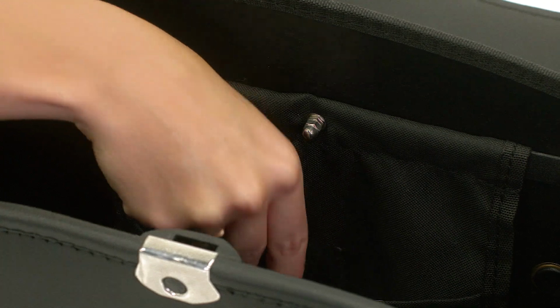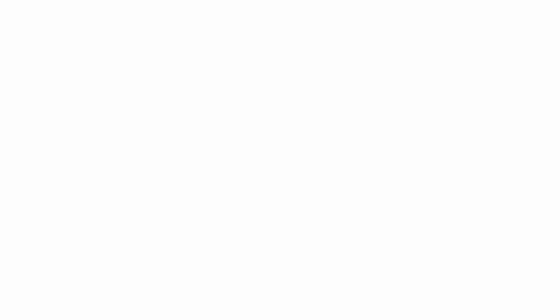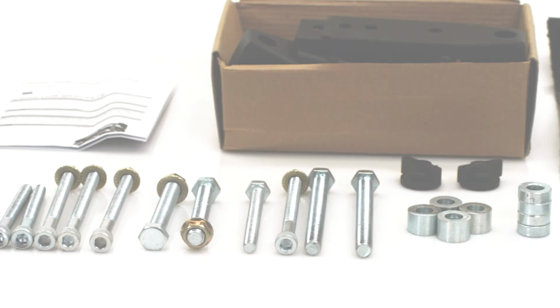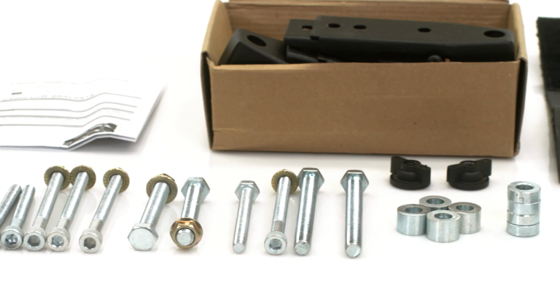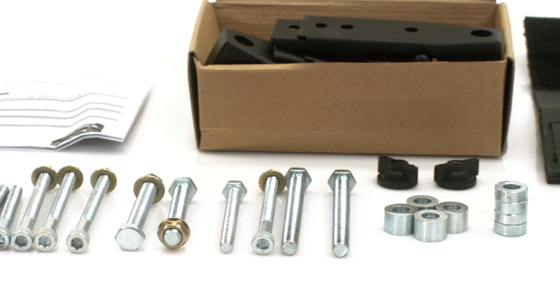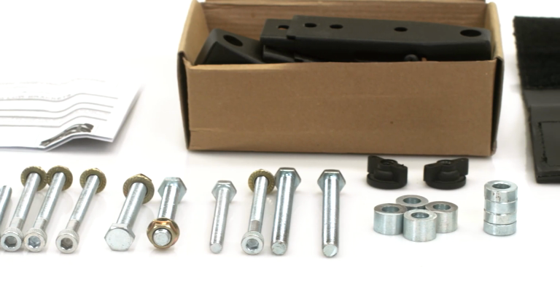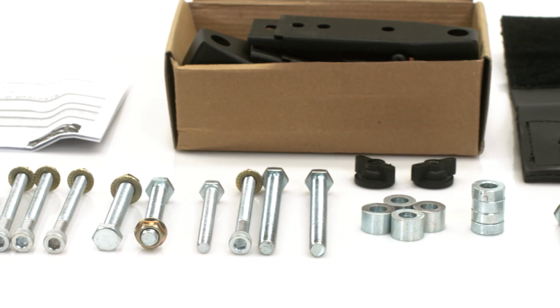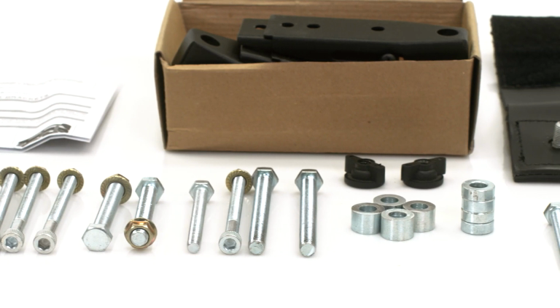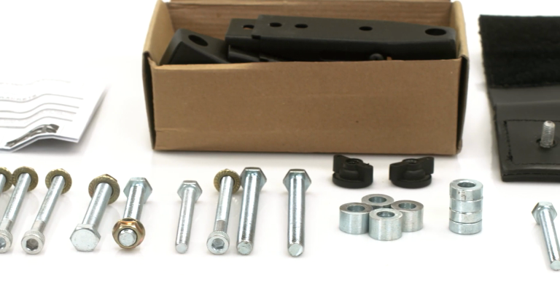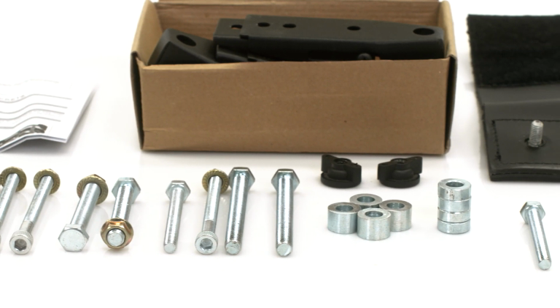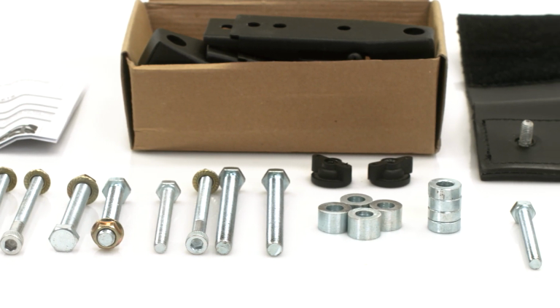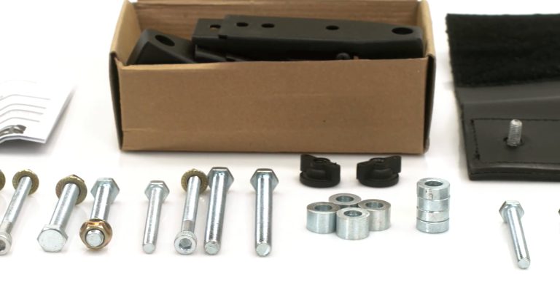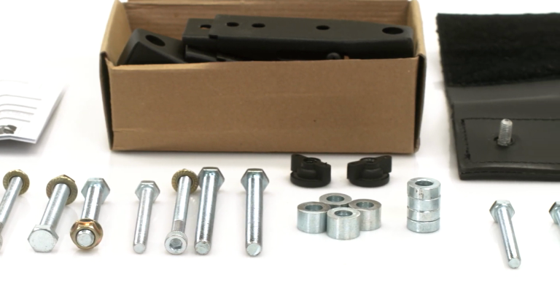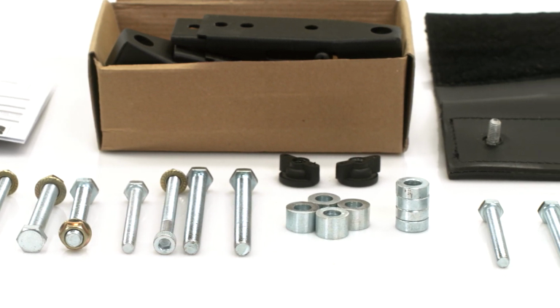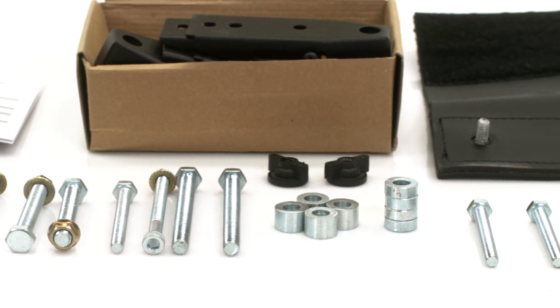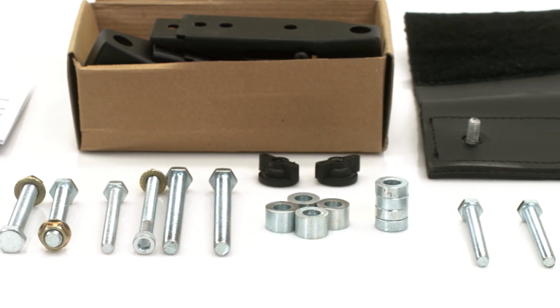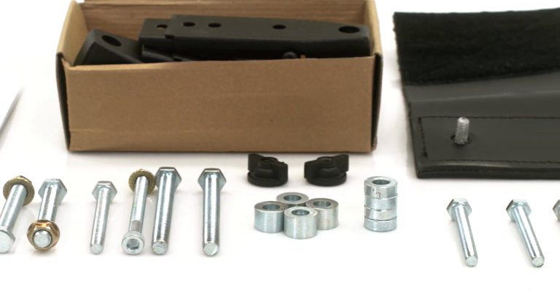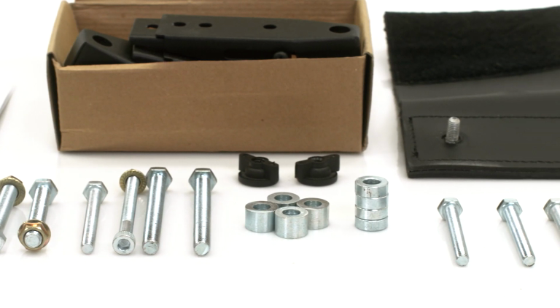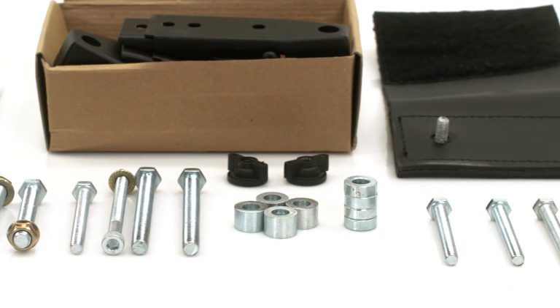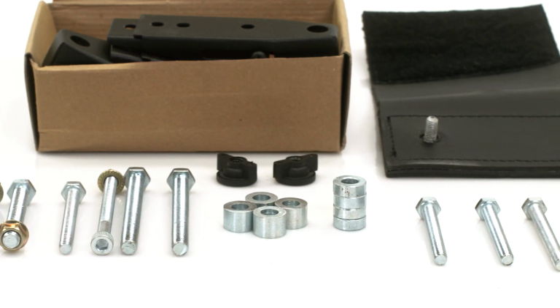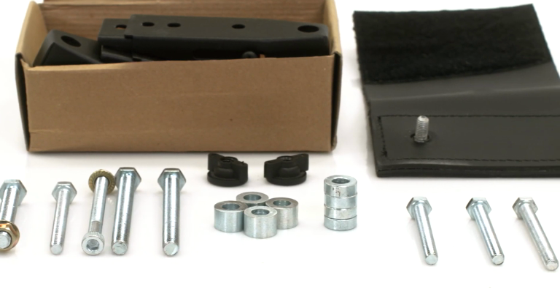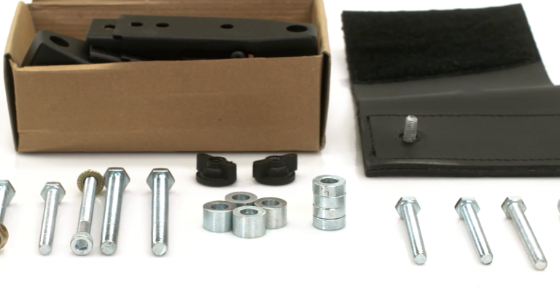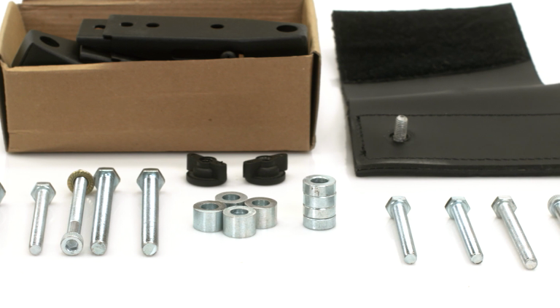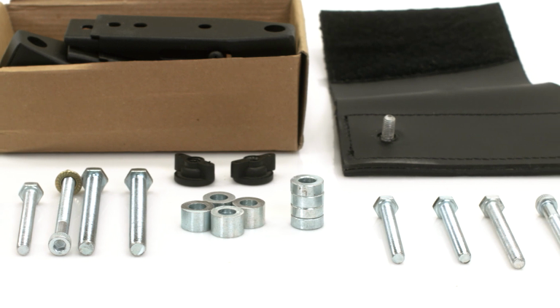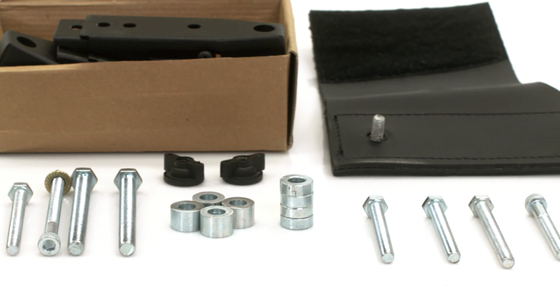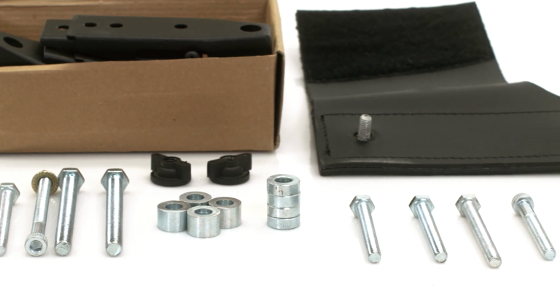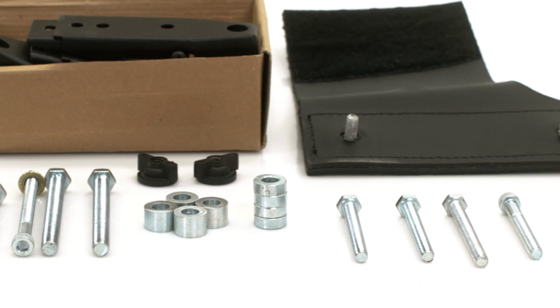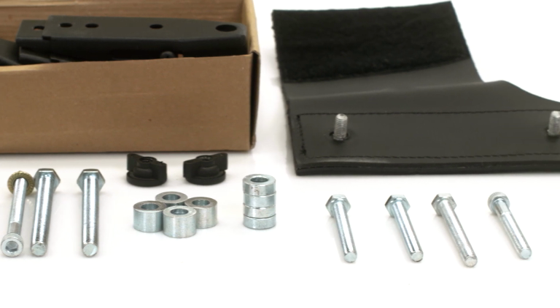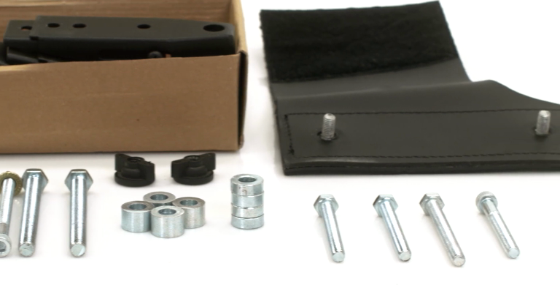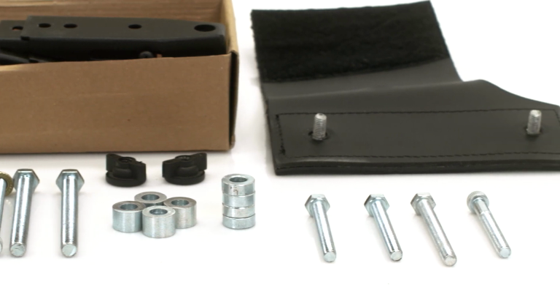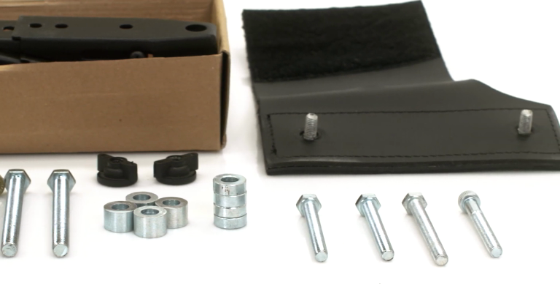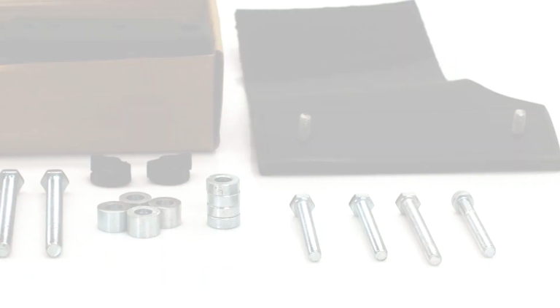The best part is we include heavy-duty mounting hardware for your Viking Bags, saving over $100 and the headache of finding the hardware that fits your bike.